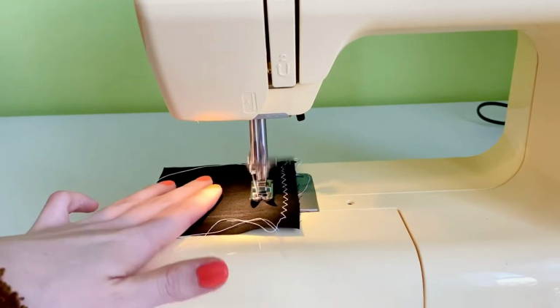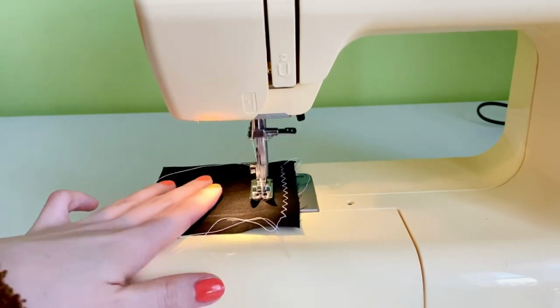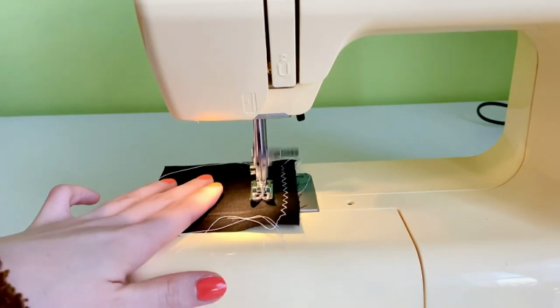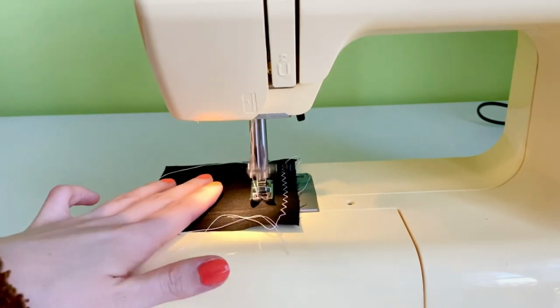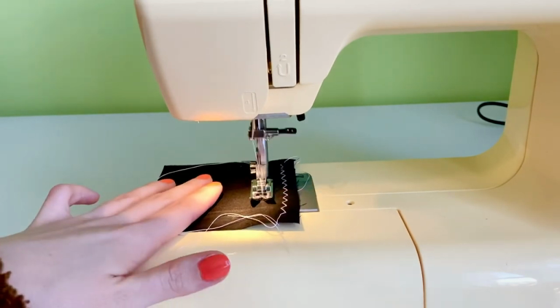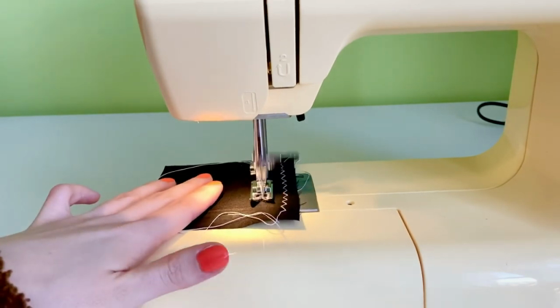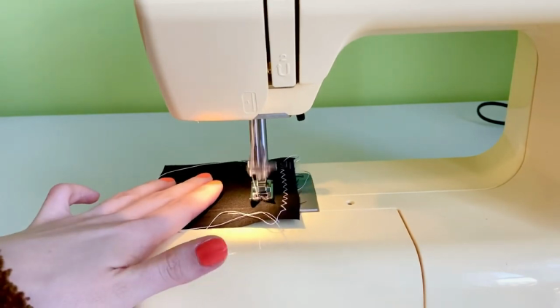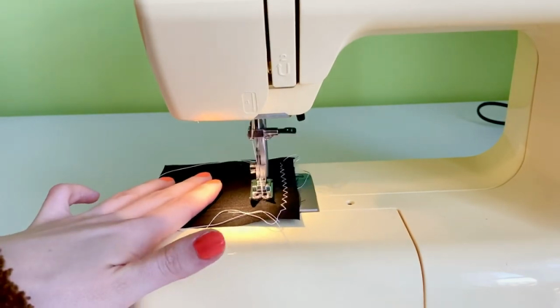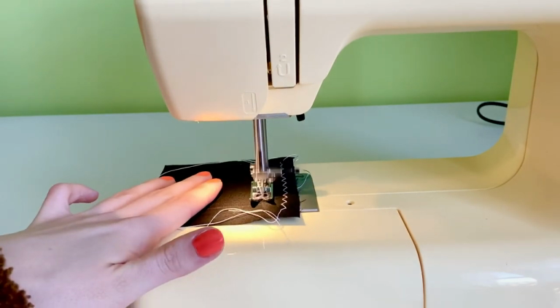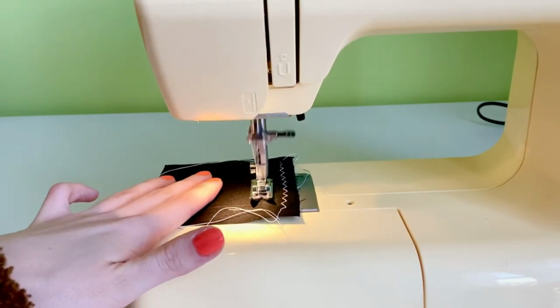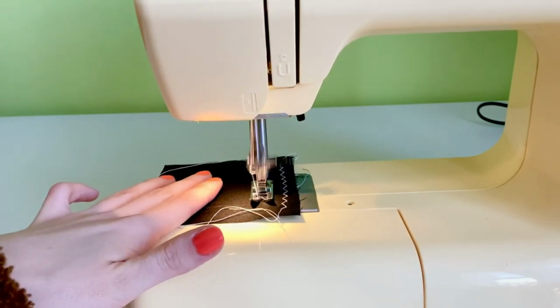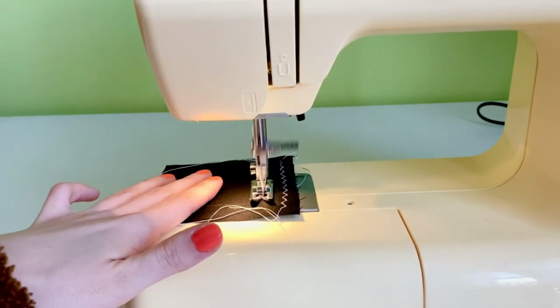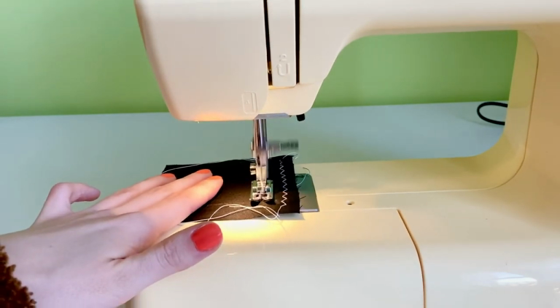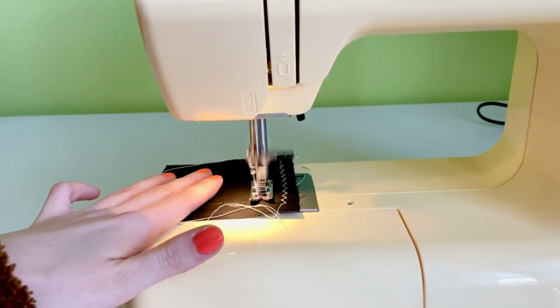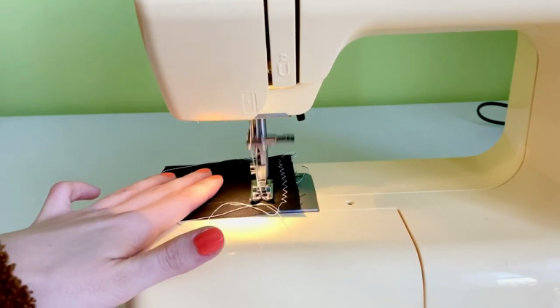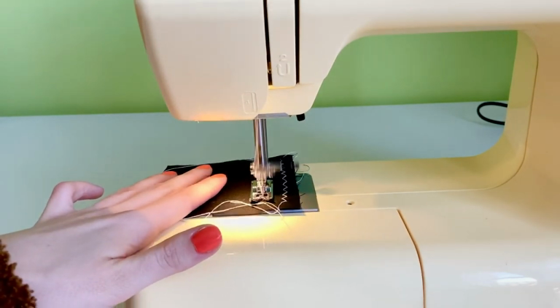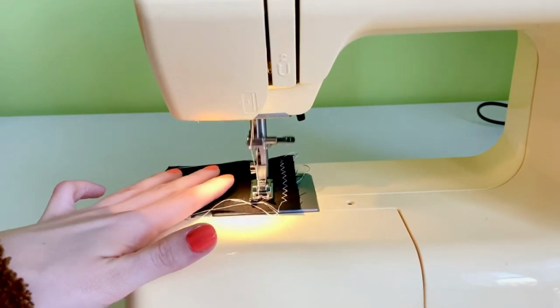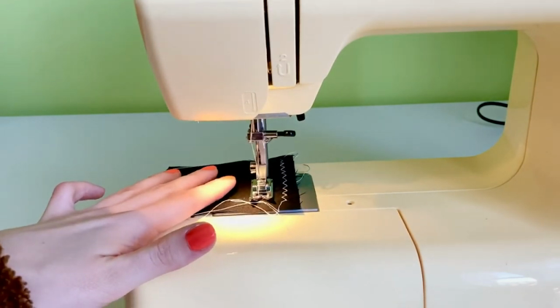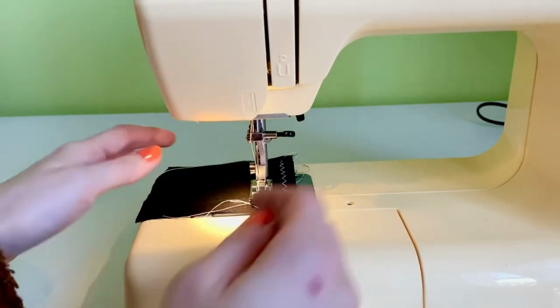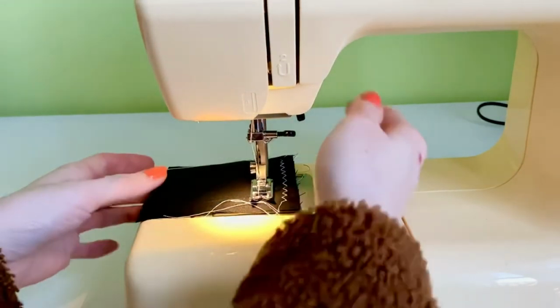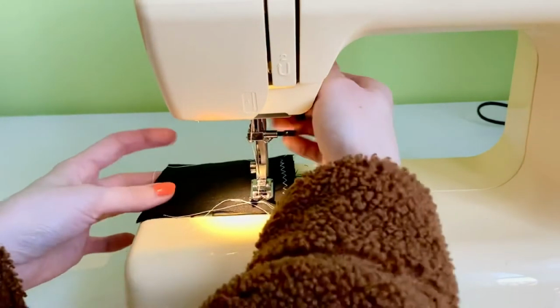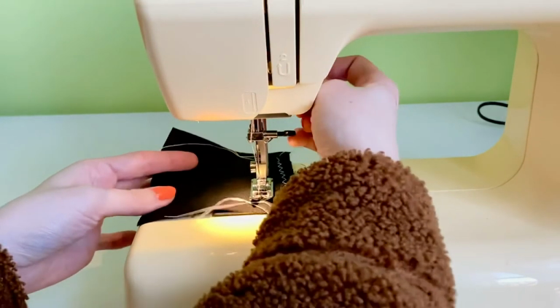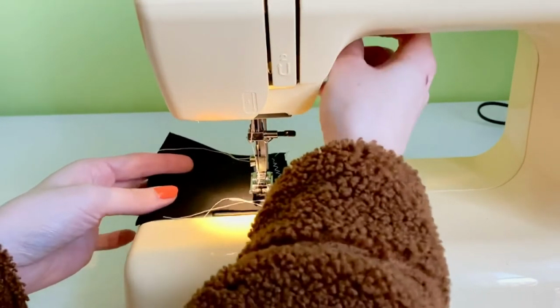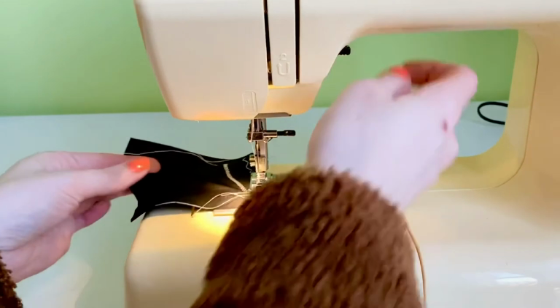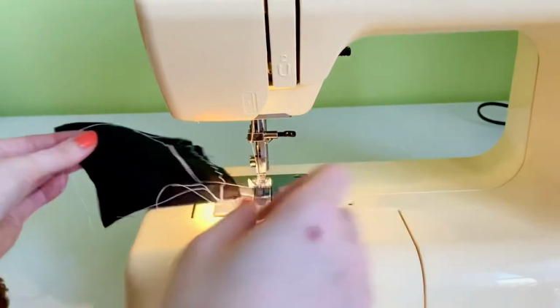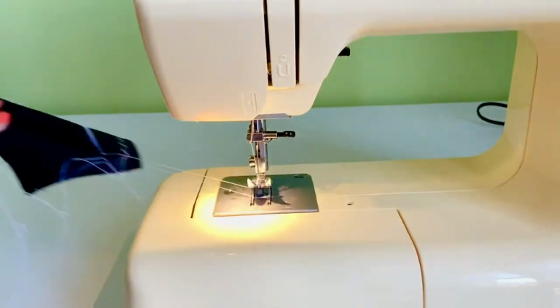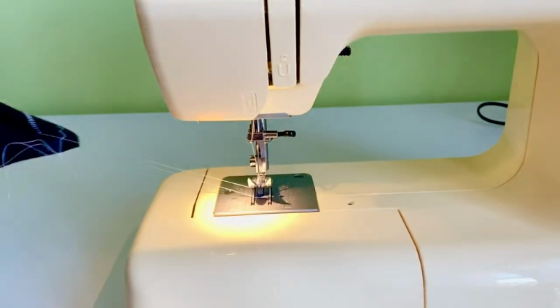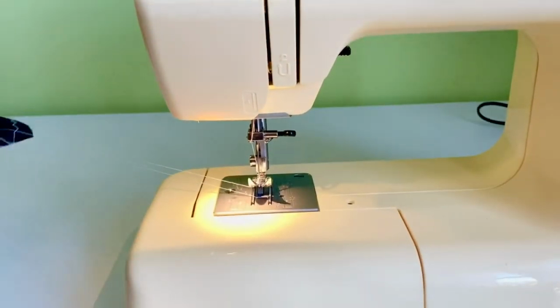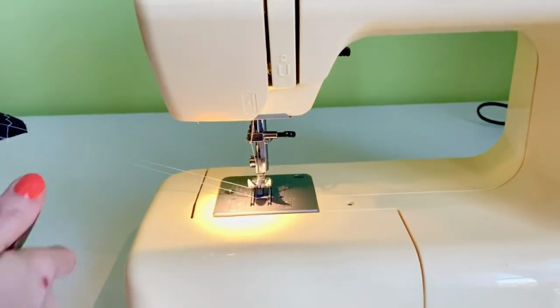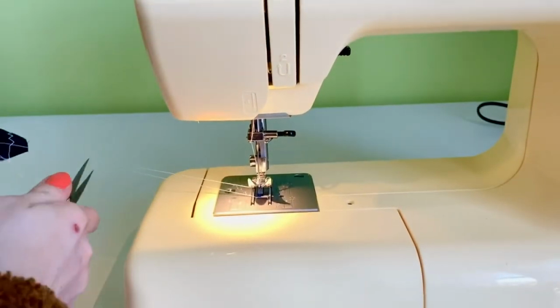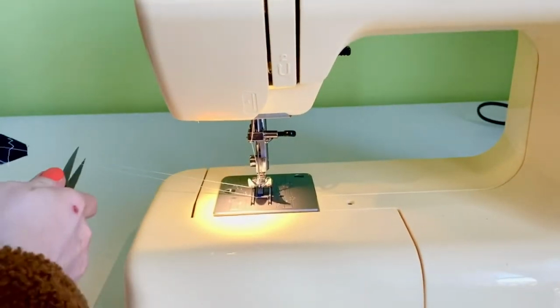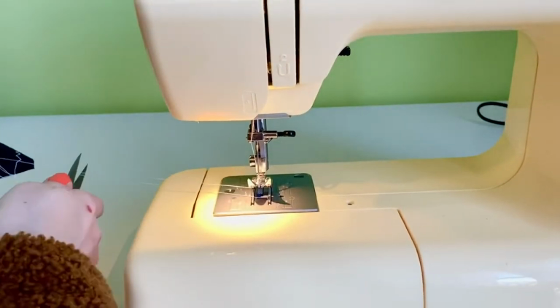And that concludes our video tutorial on different stitch lengths. Enjoy!